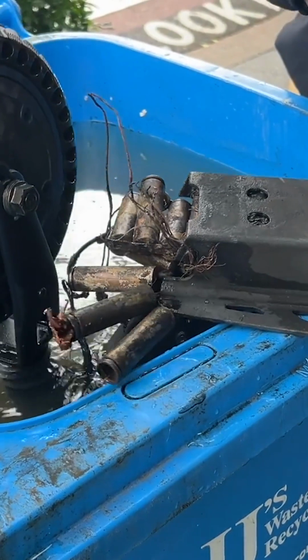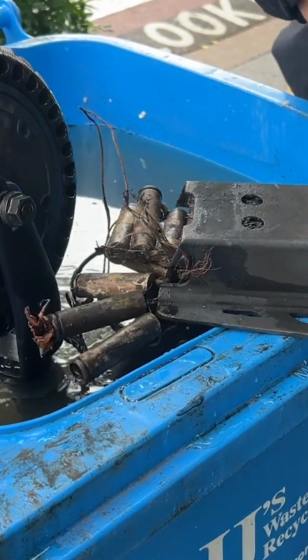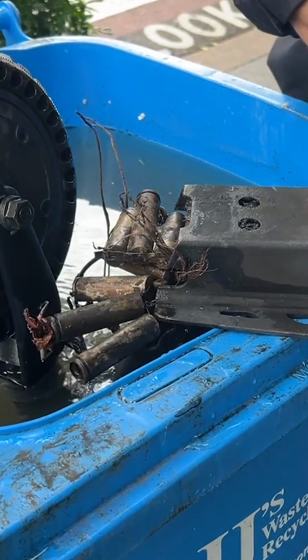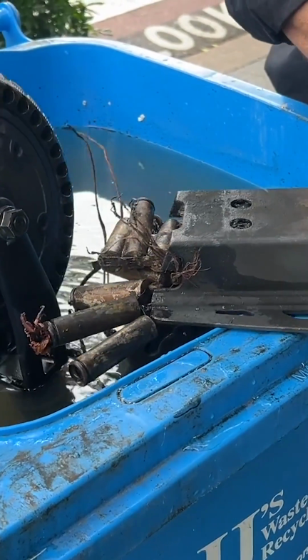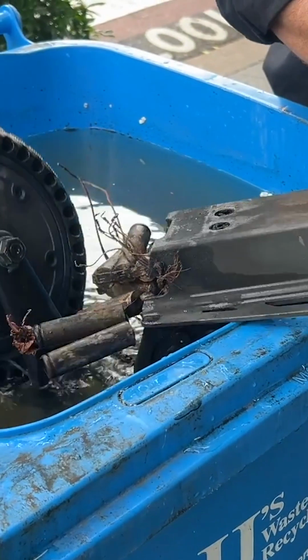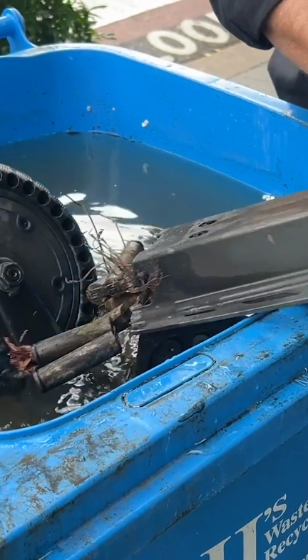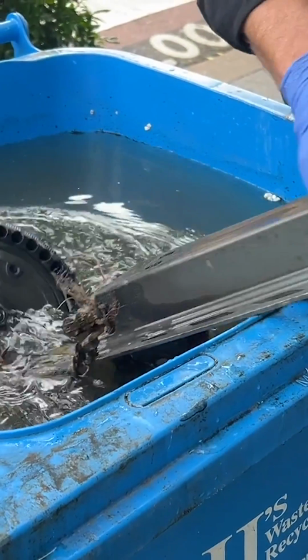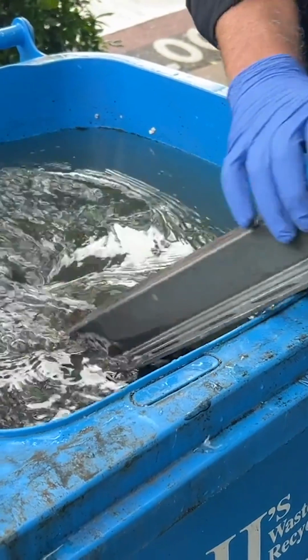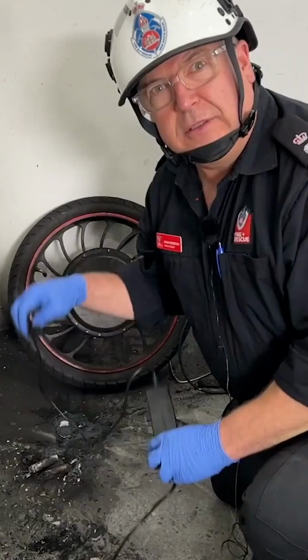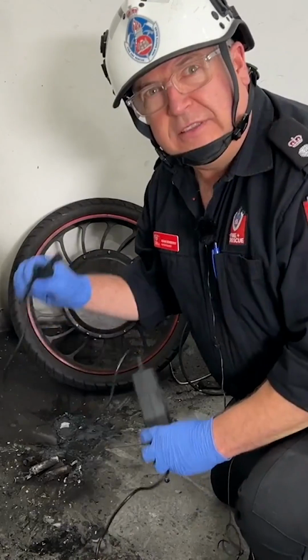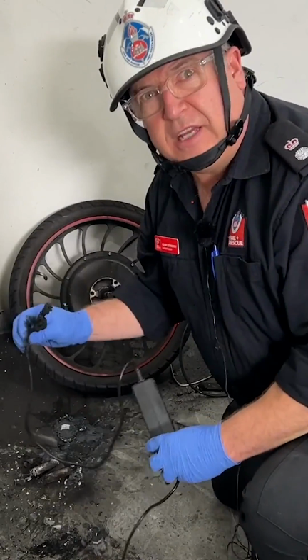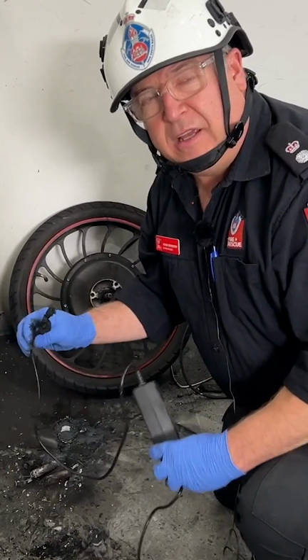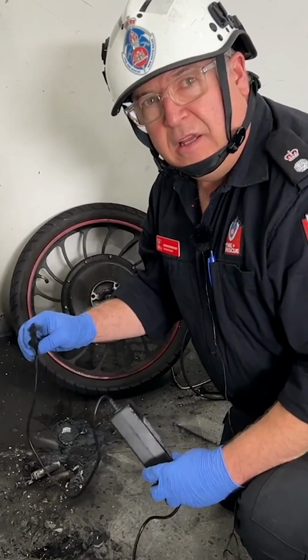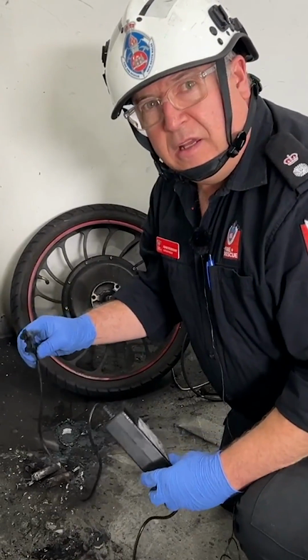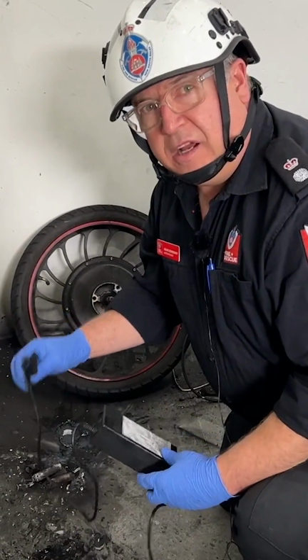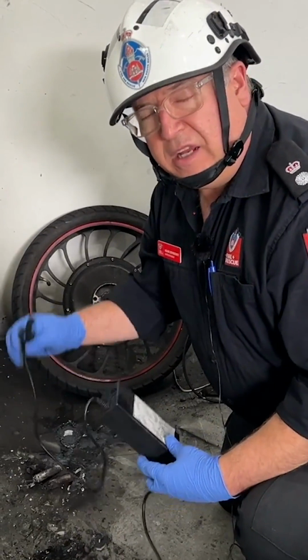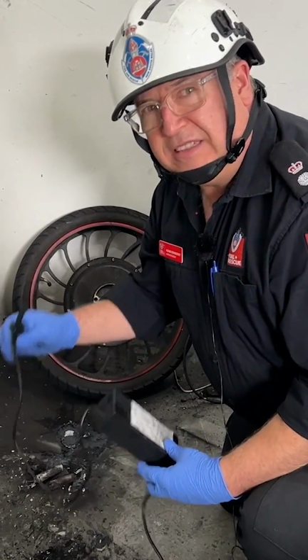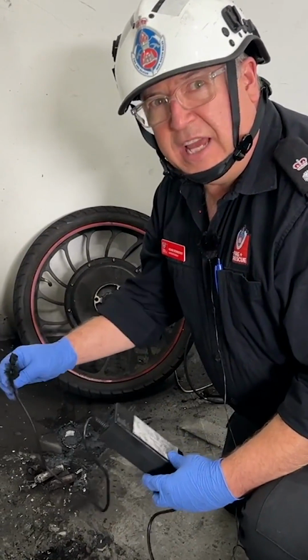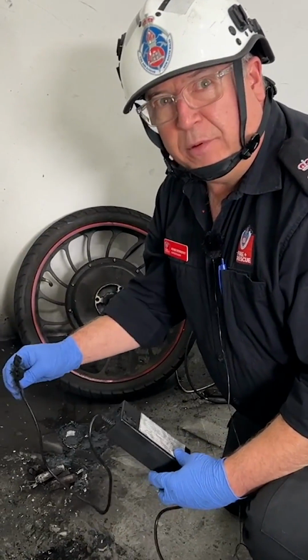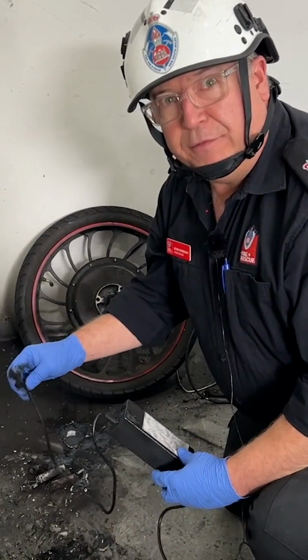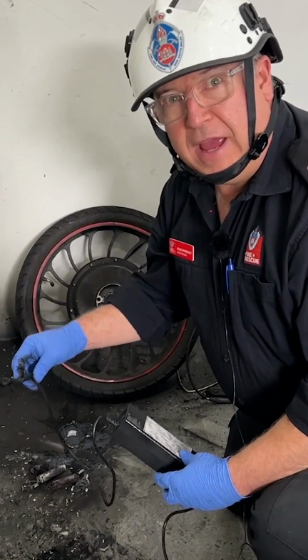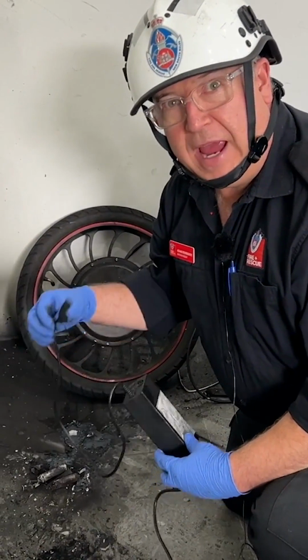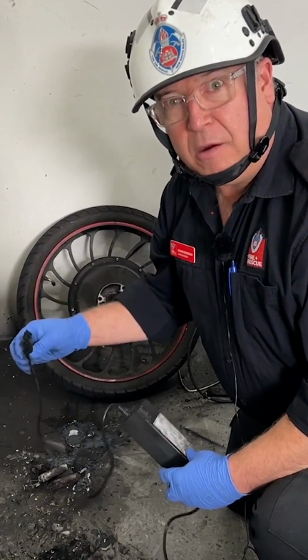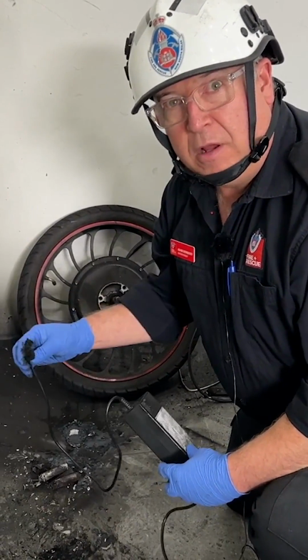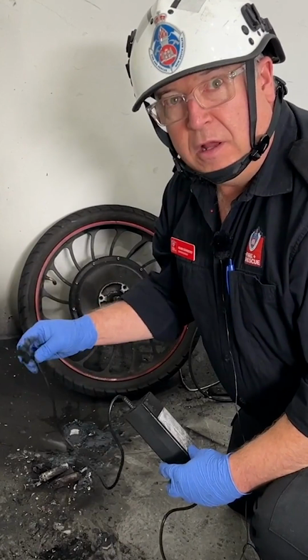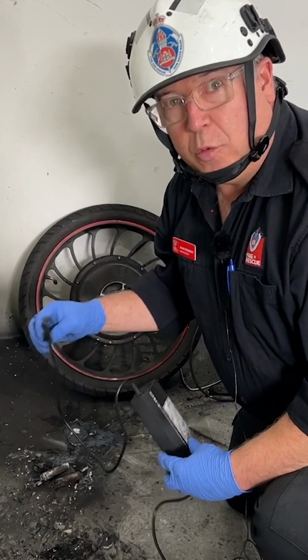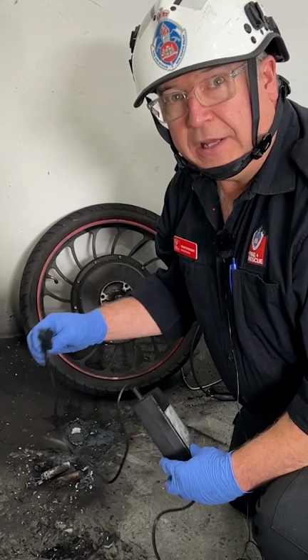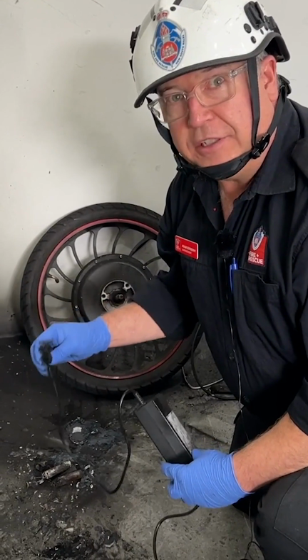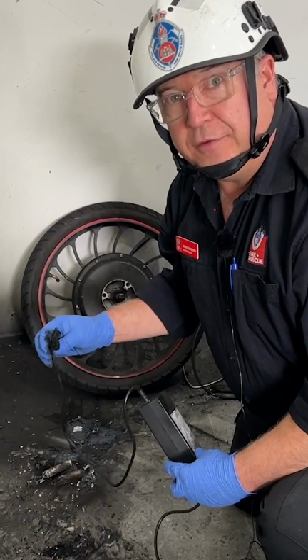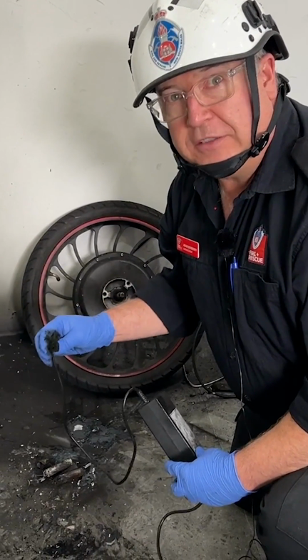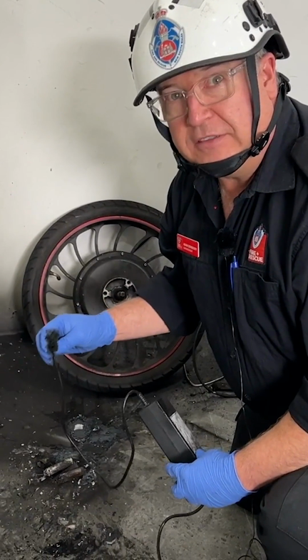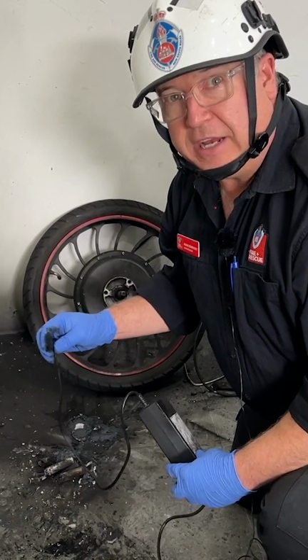So we've just put it back in the water. This is an example of how quickly these fires can take hold.